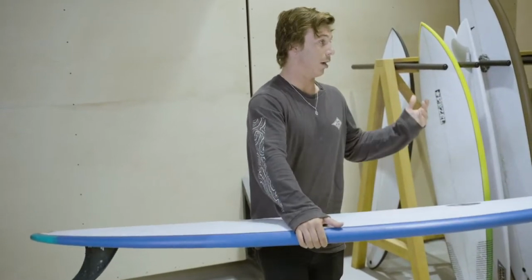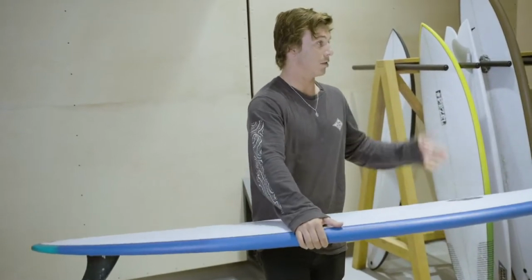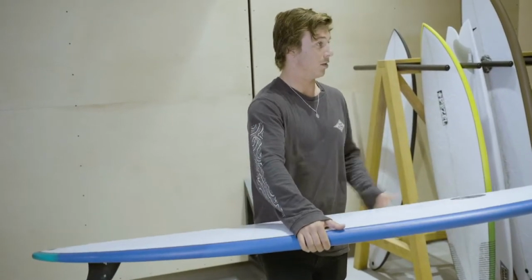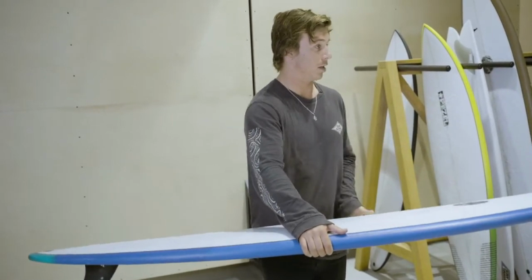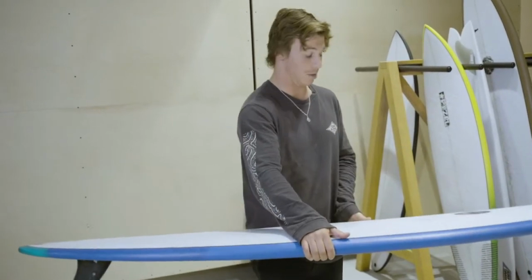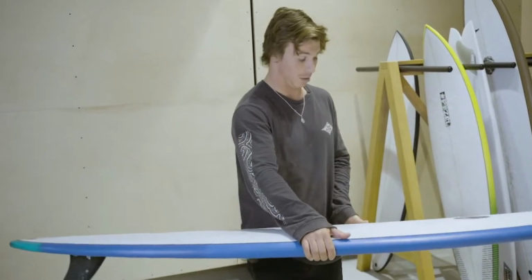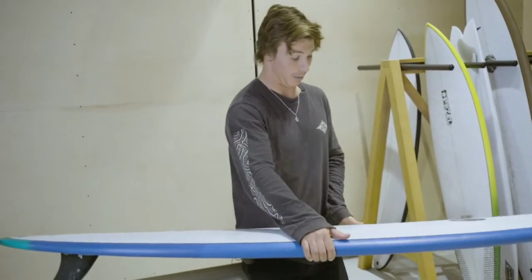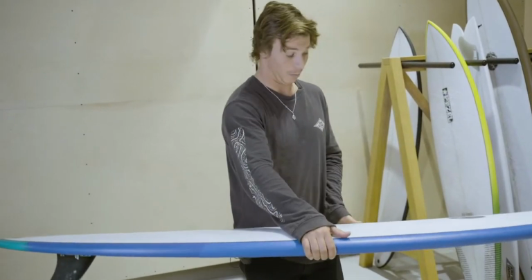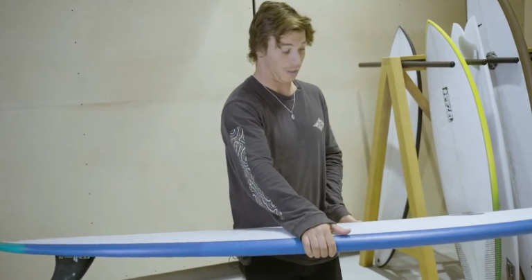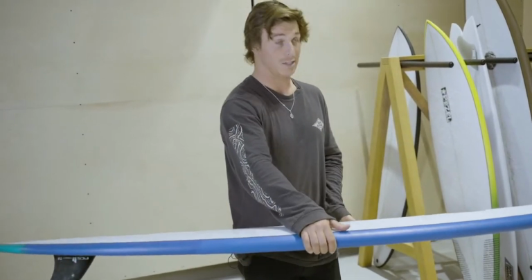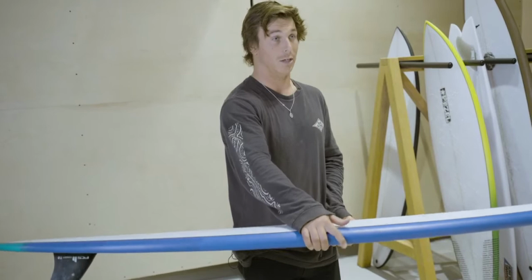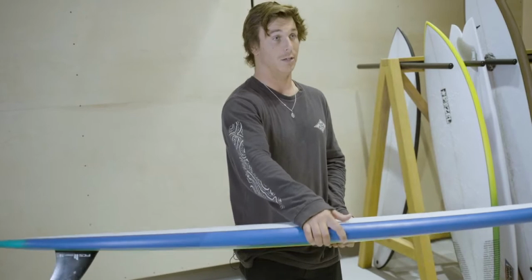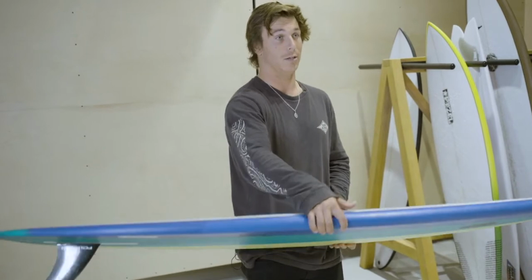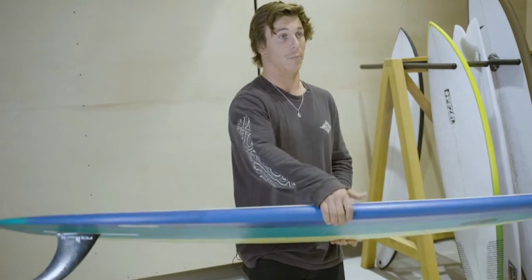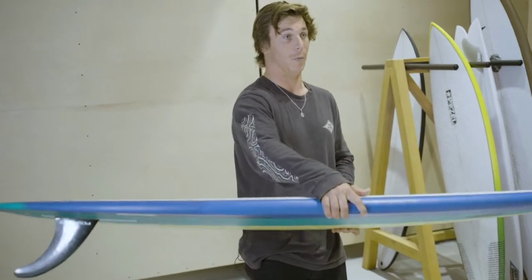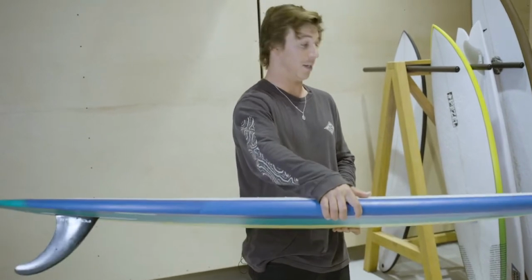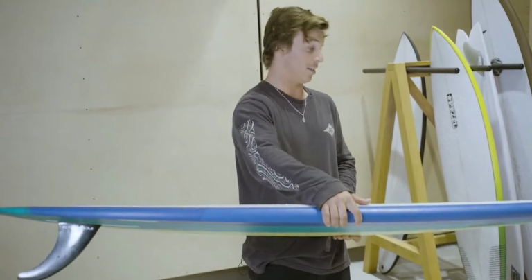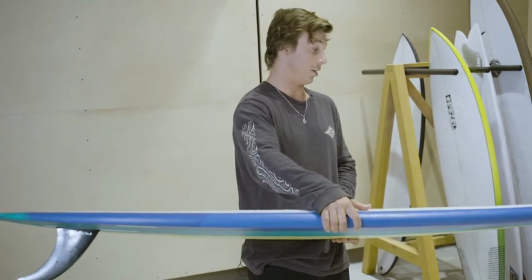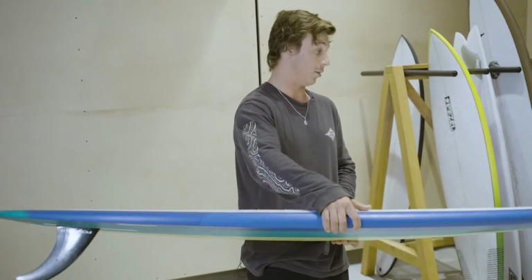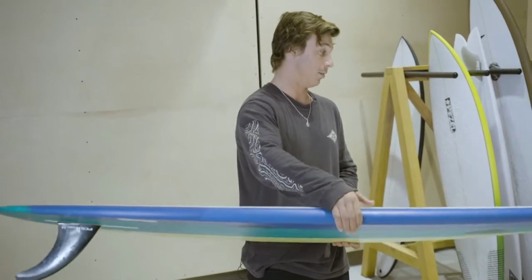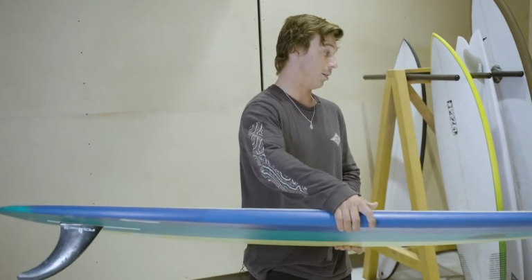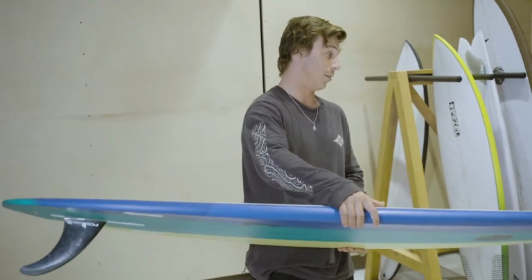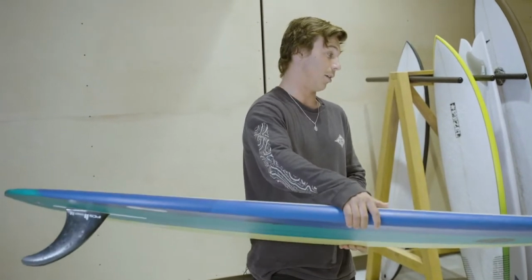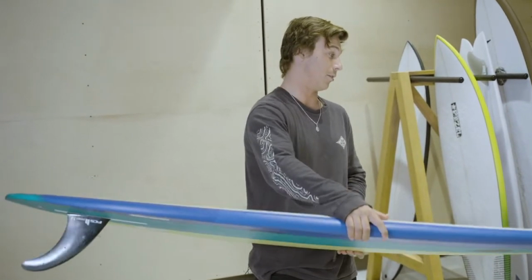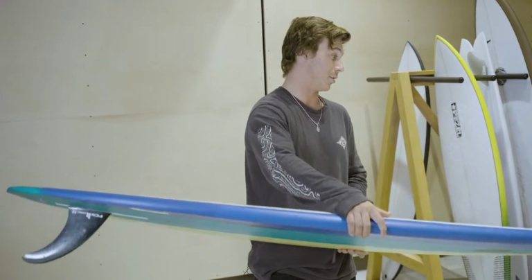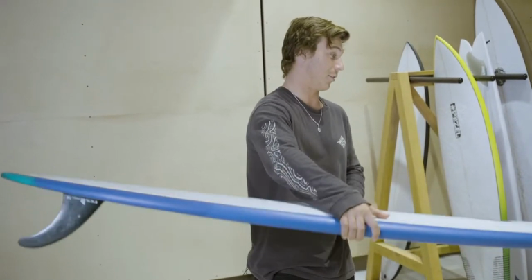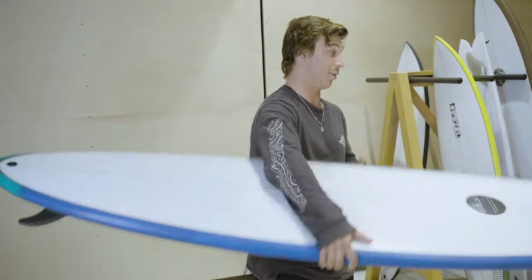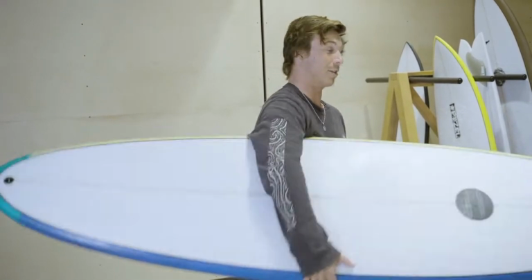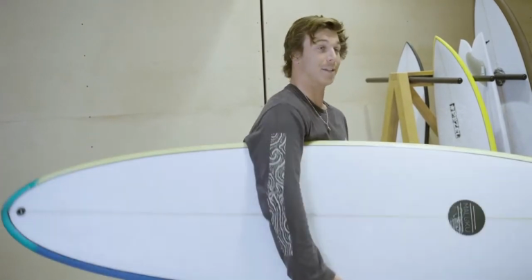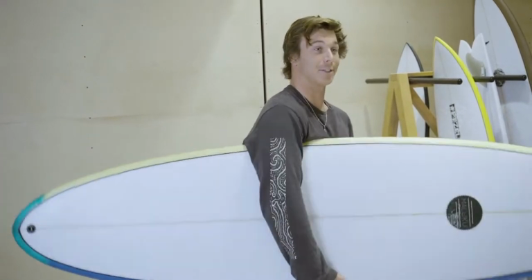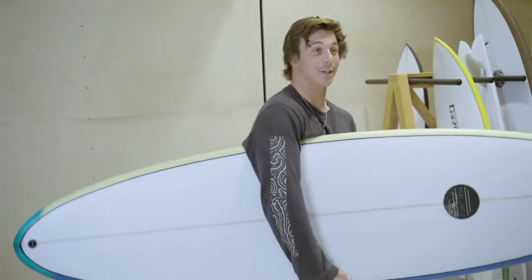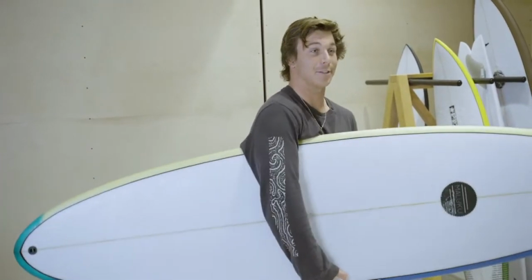Outside today it's going to be like waist high, a bit windy, so I don't know, just have to go and see how she goes.